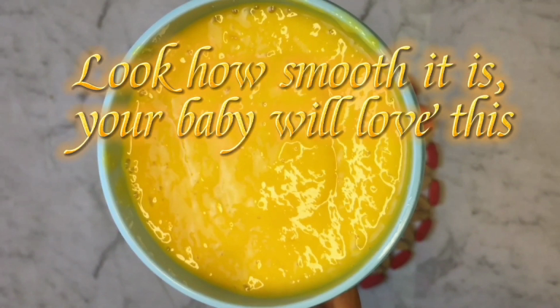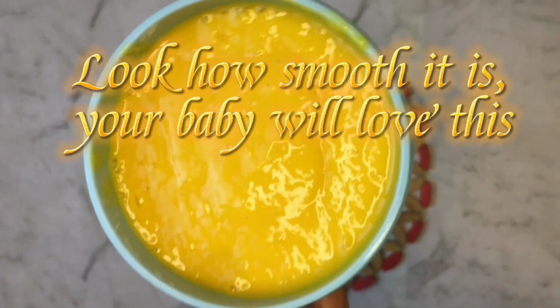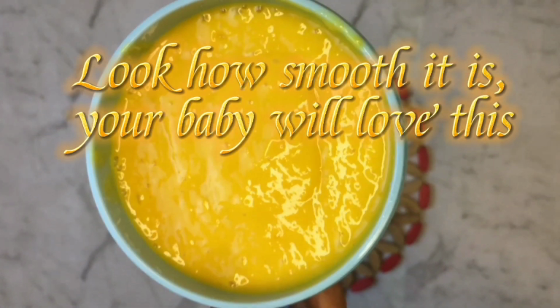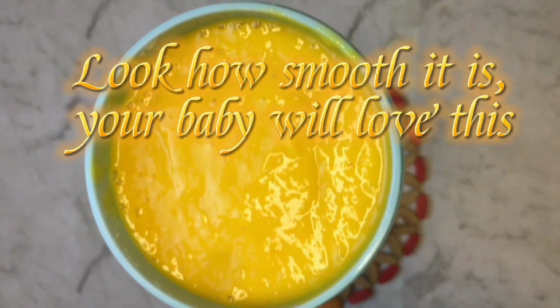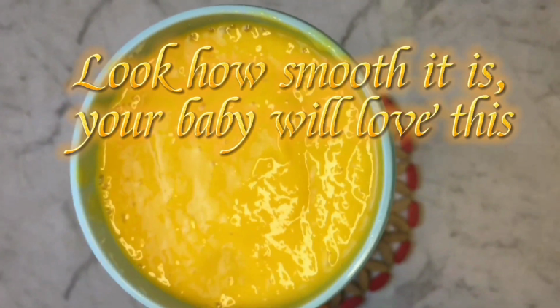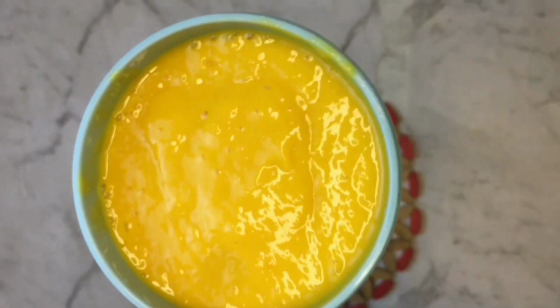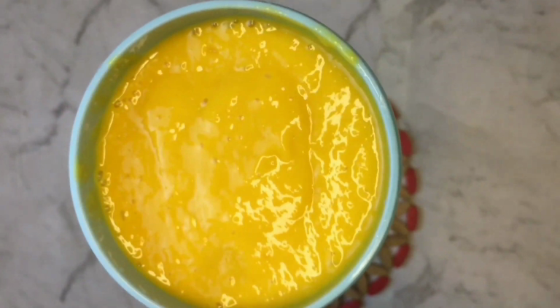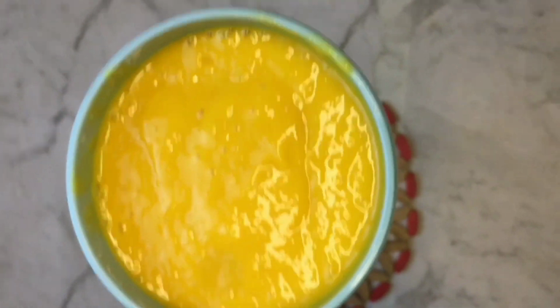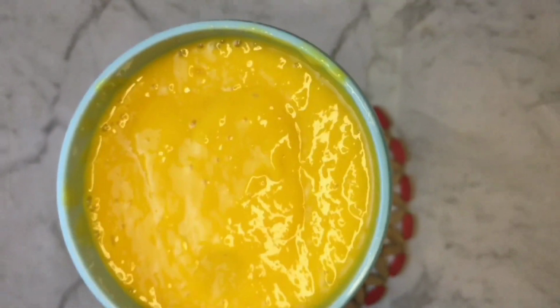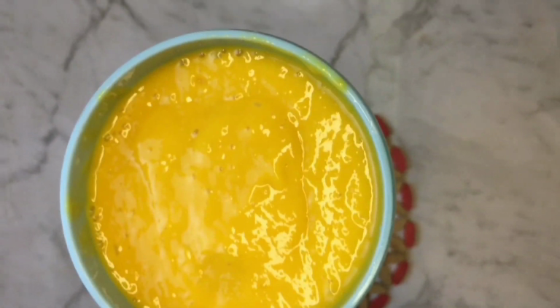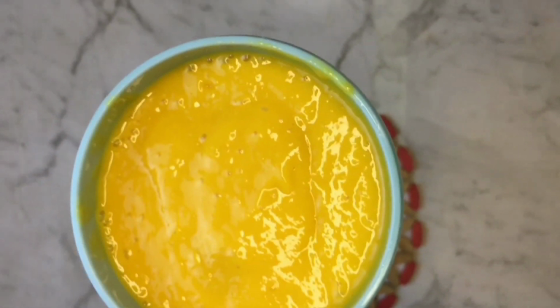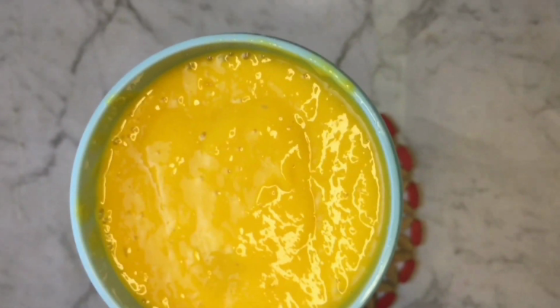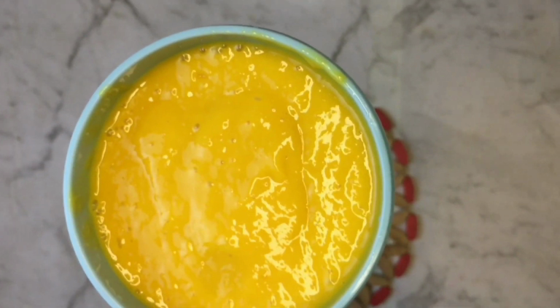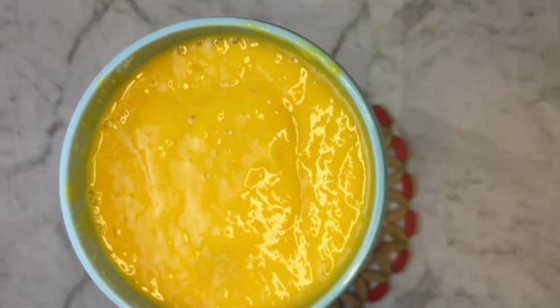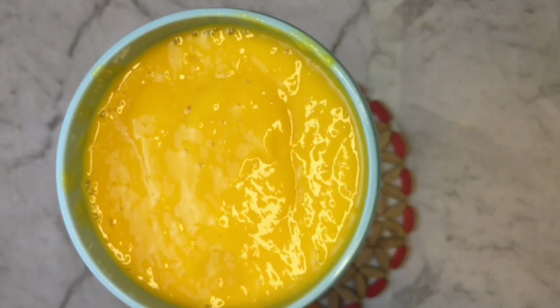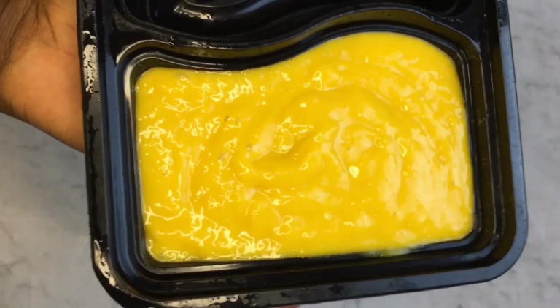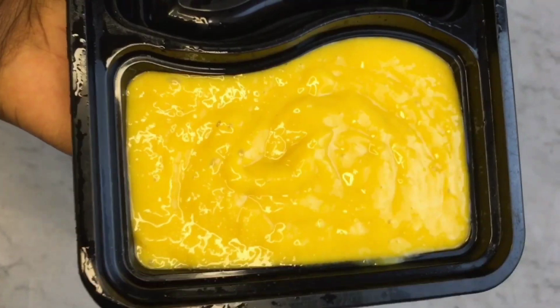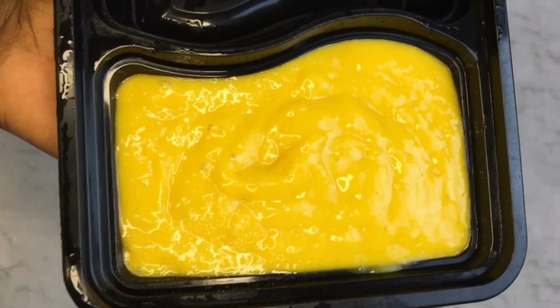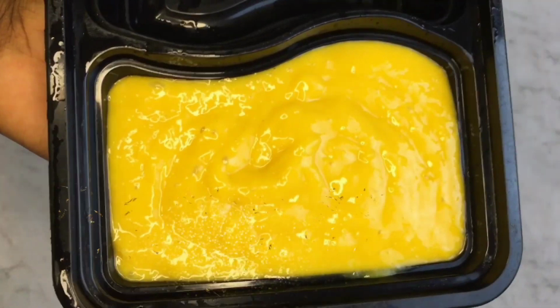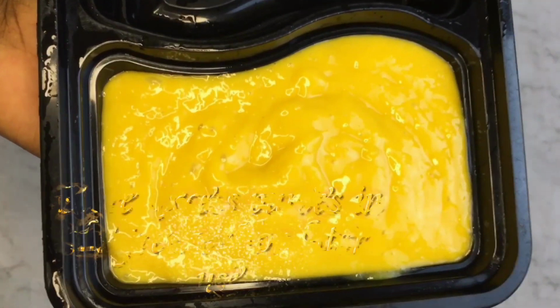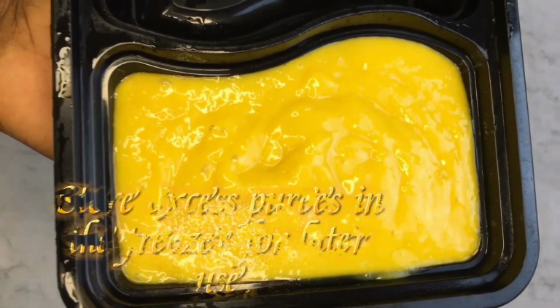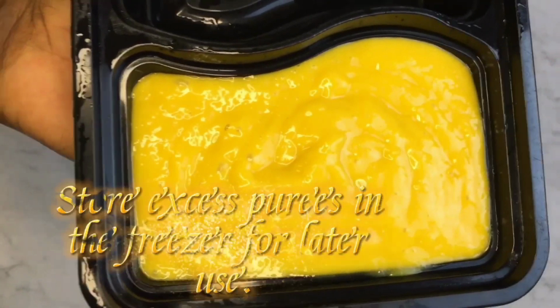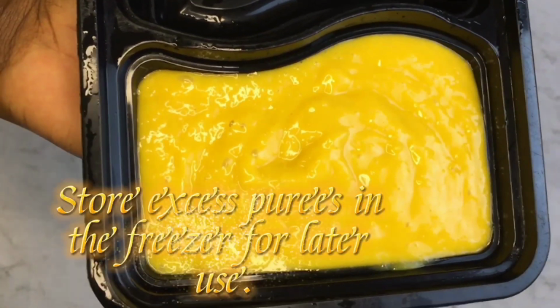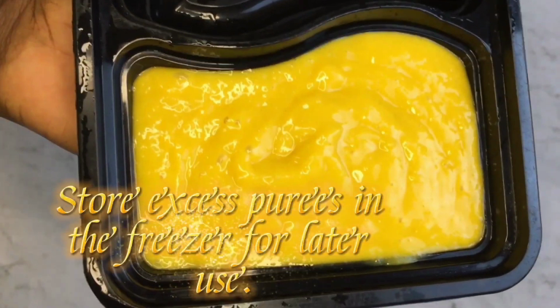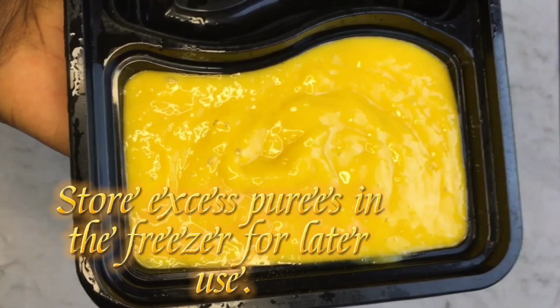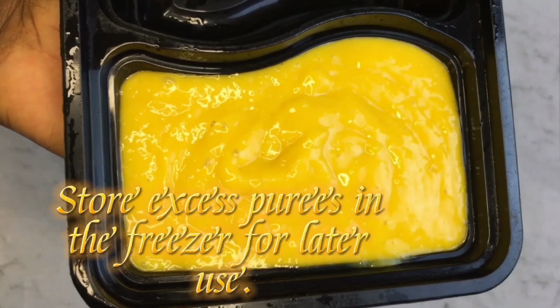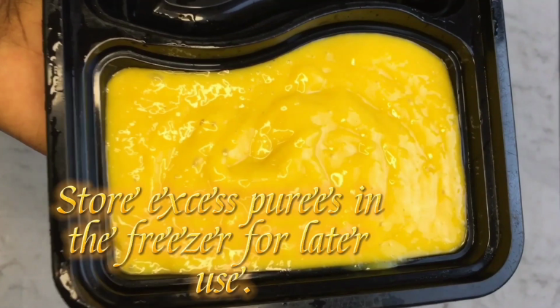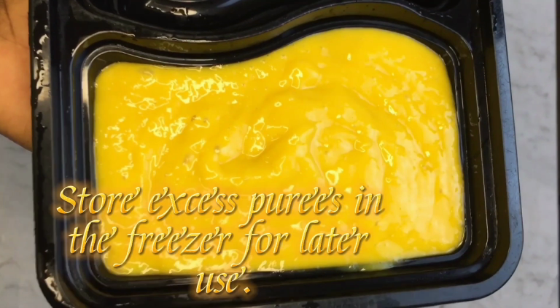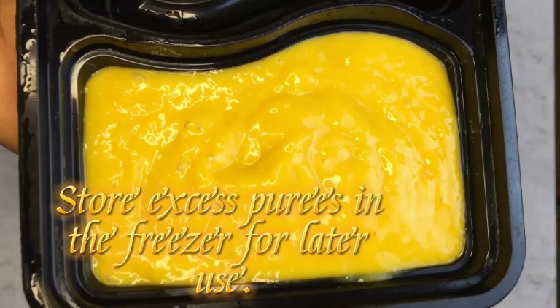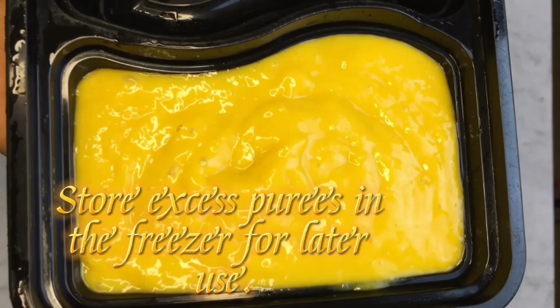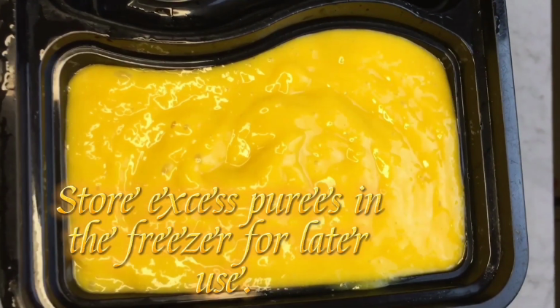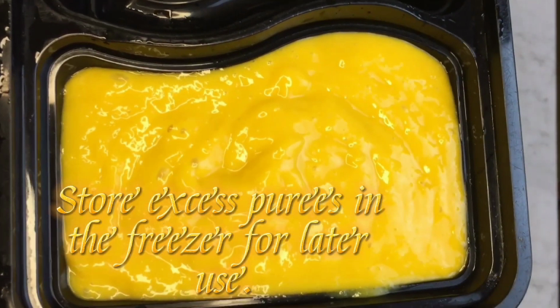Look how smooth it is. Your baby will love this. Store excess purees in the freezer for later use.